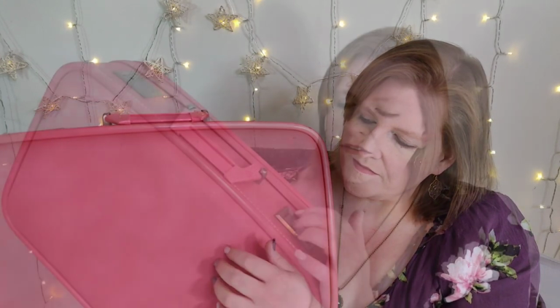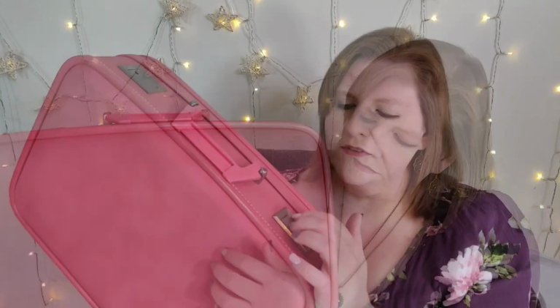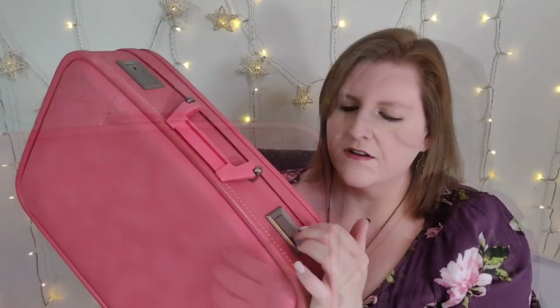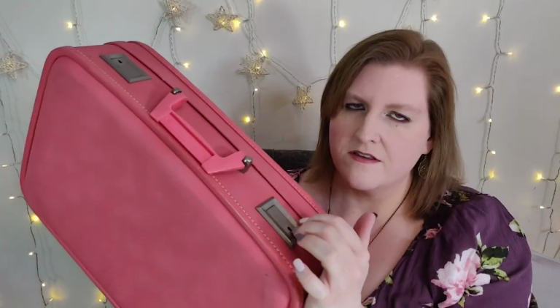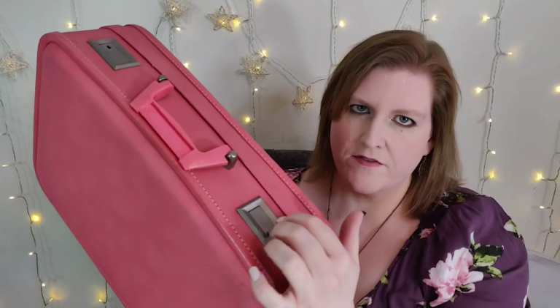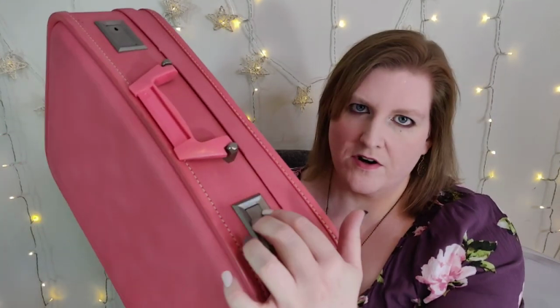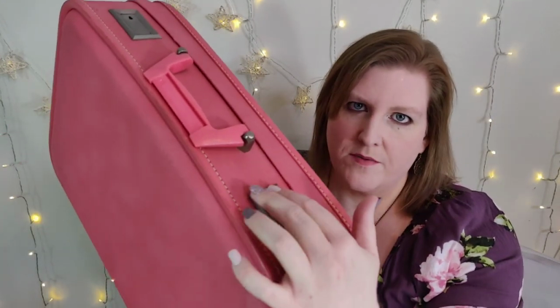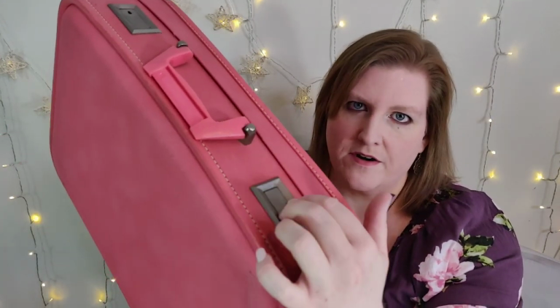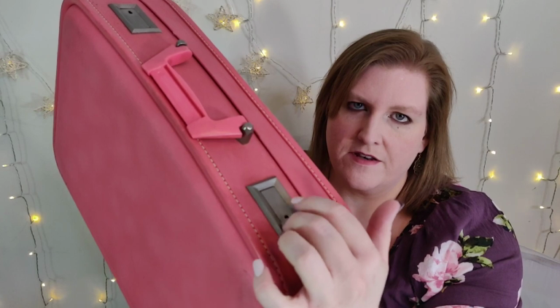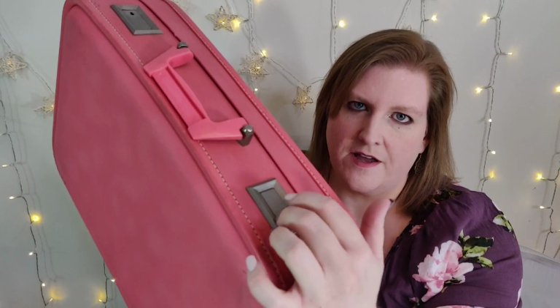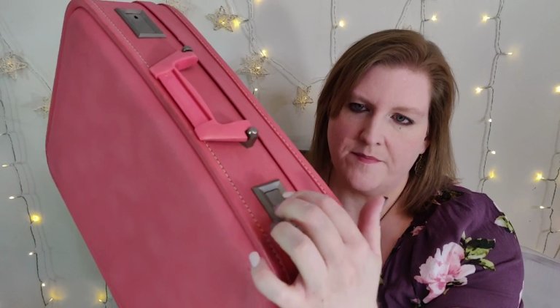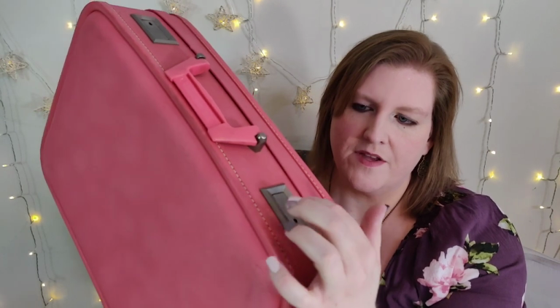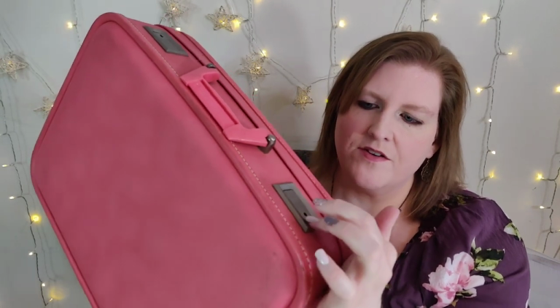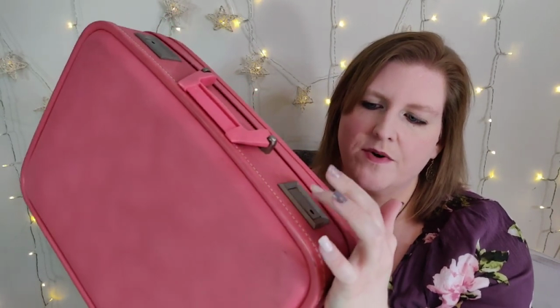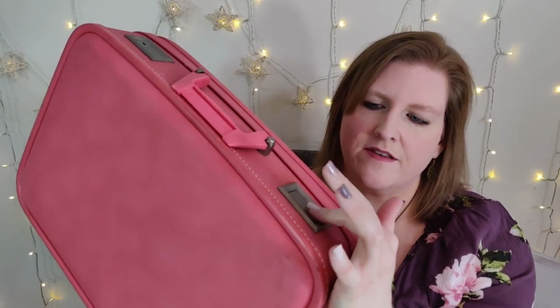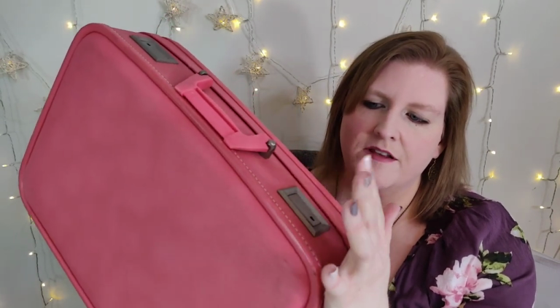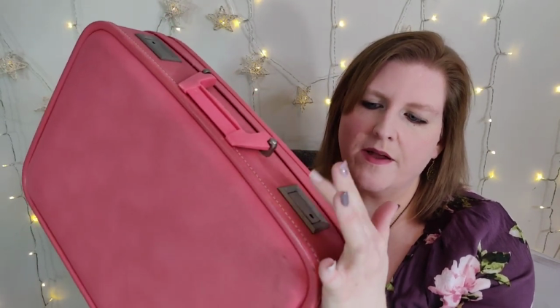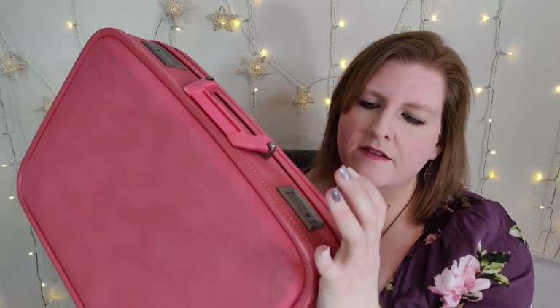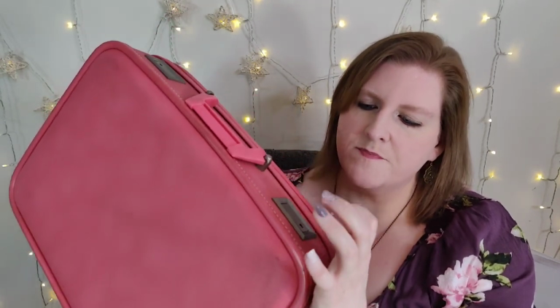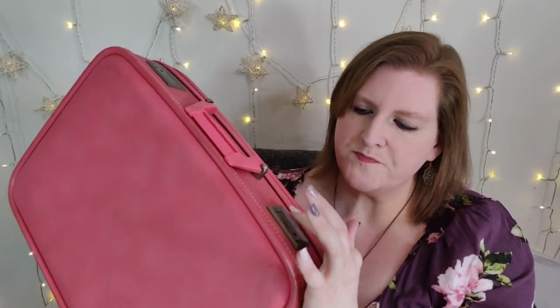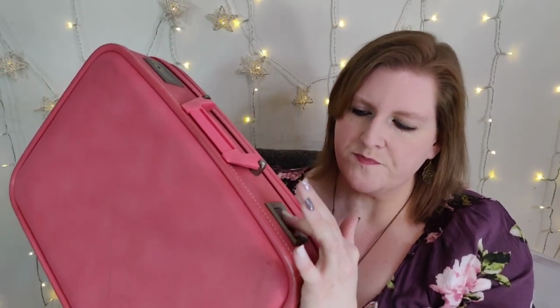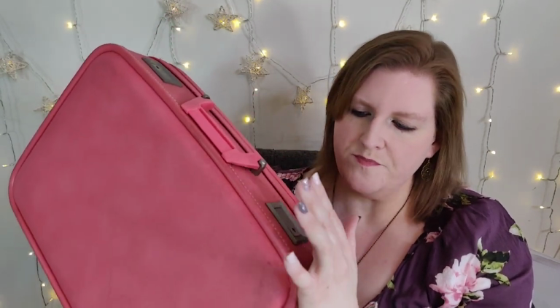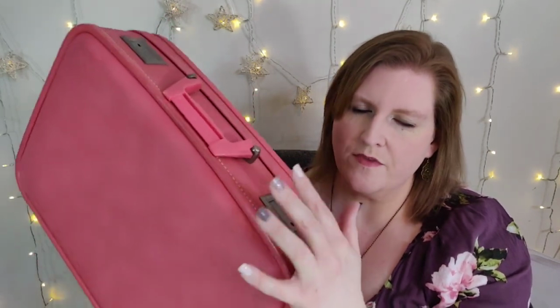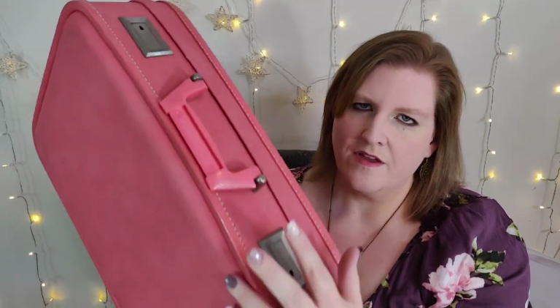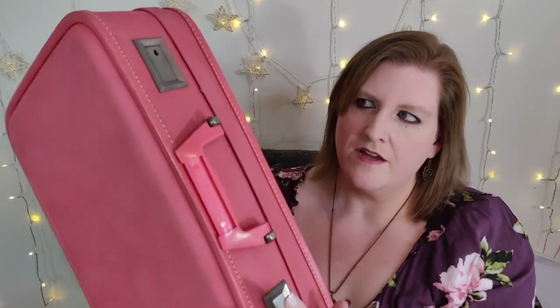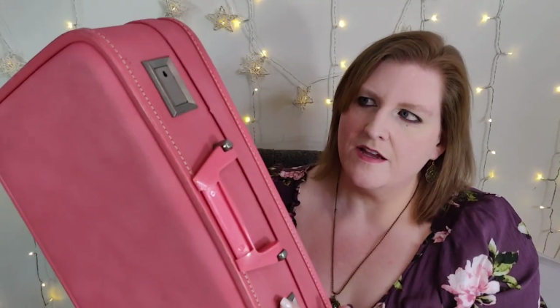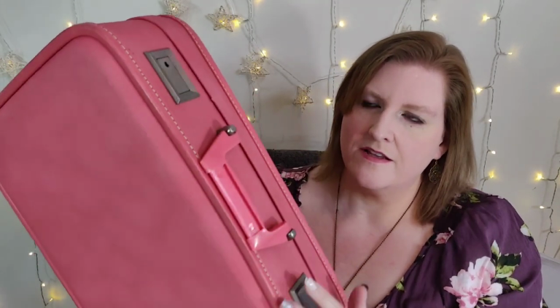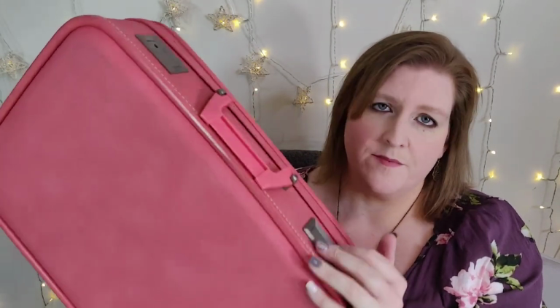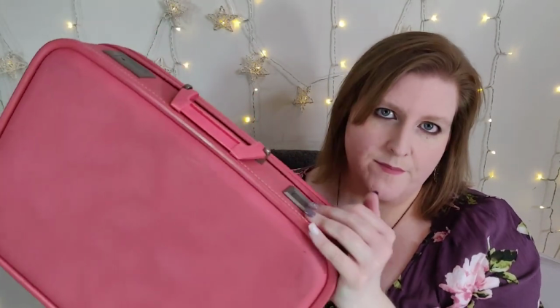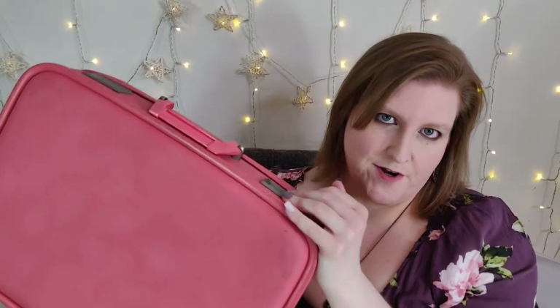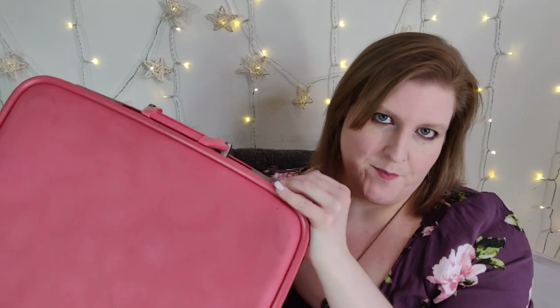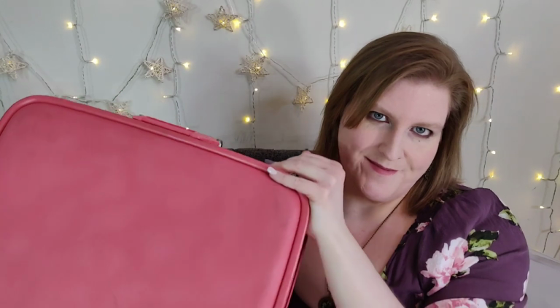The little silver hardware on the top, and you just press in these buttons and it pops right open.